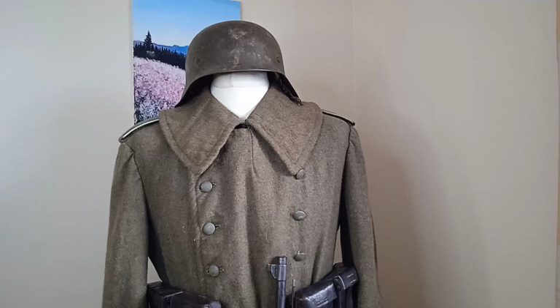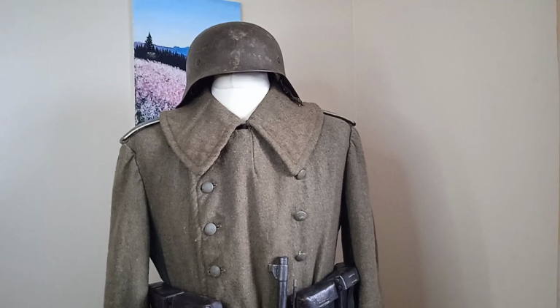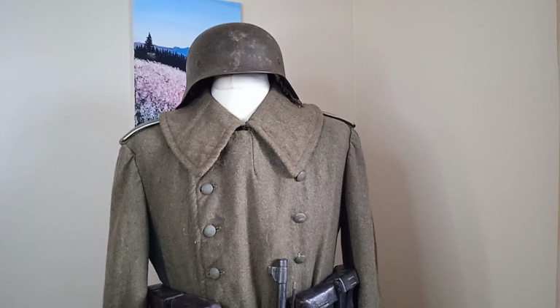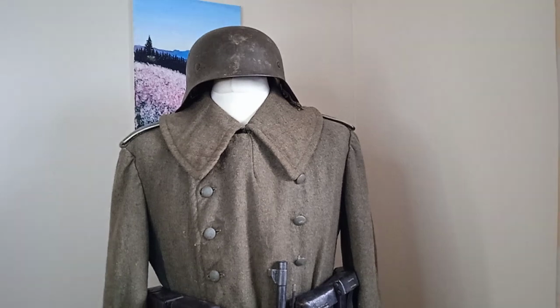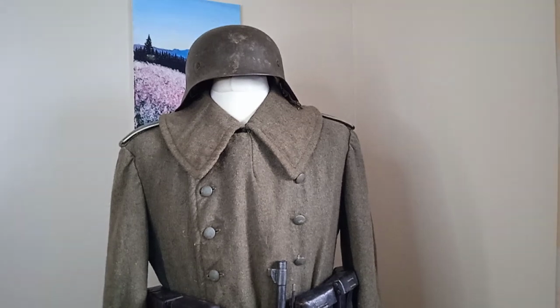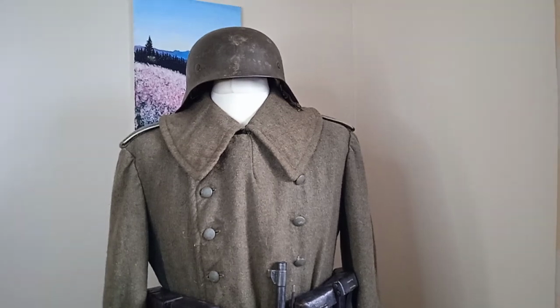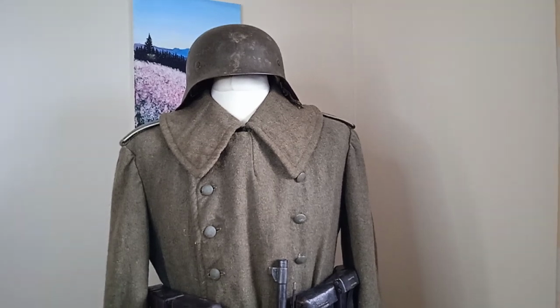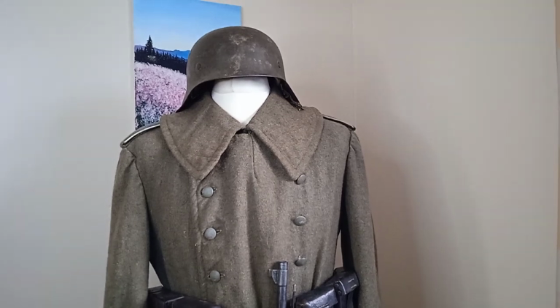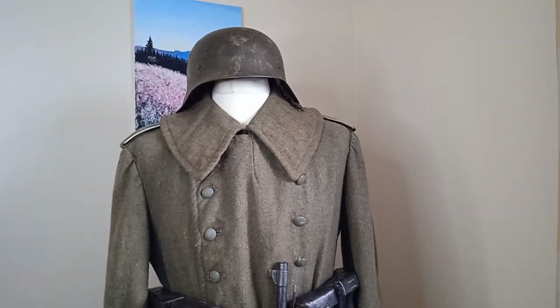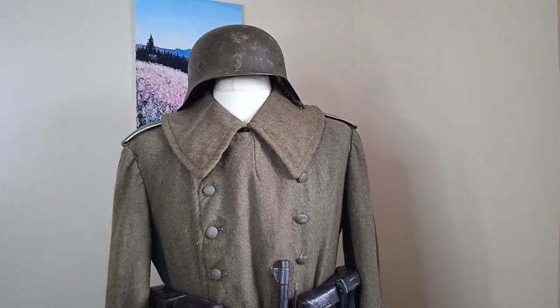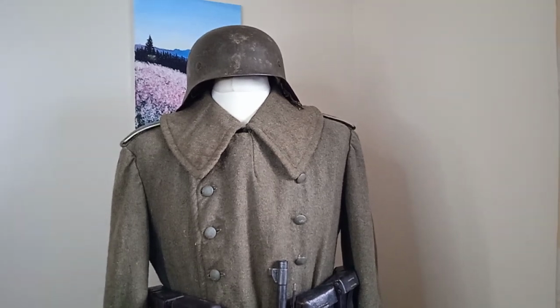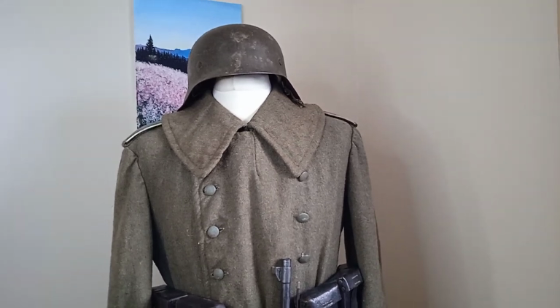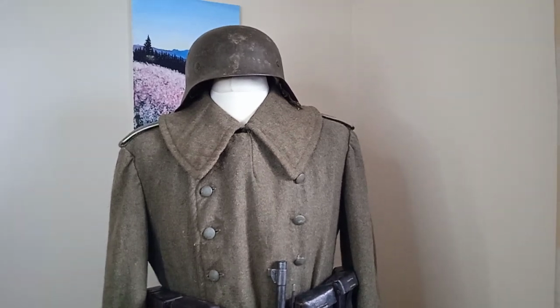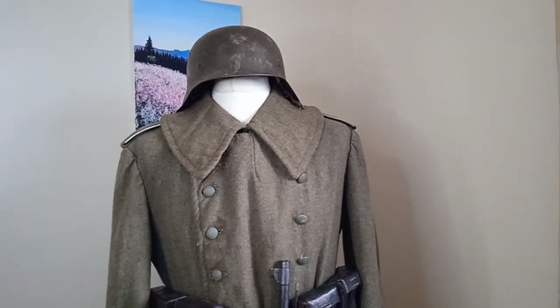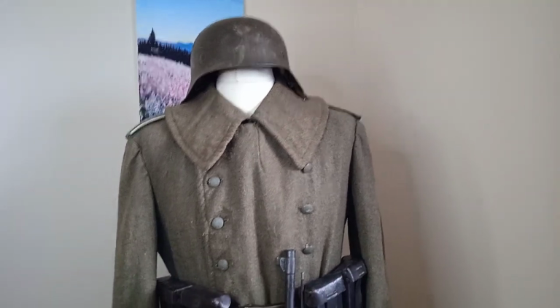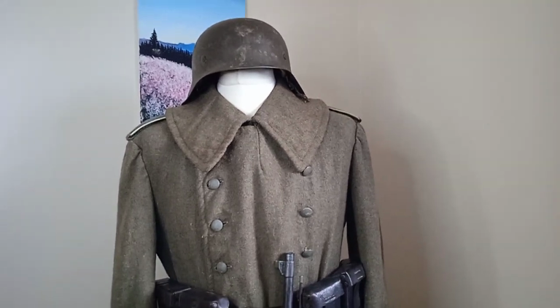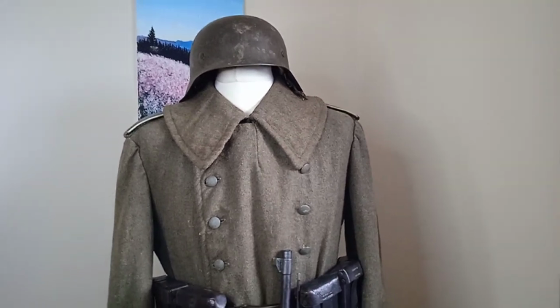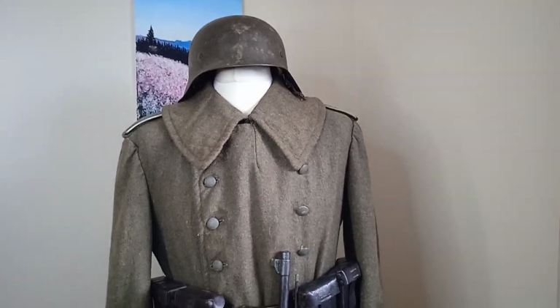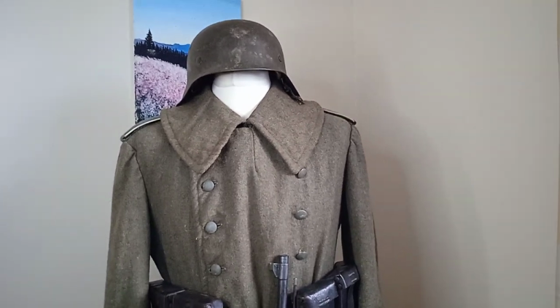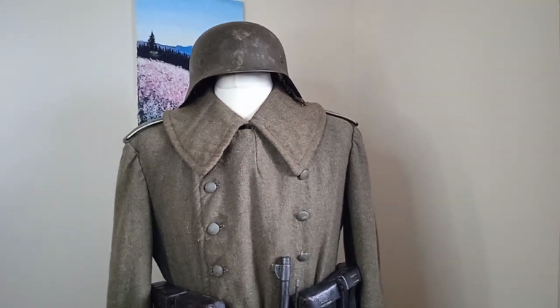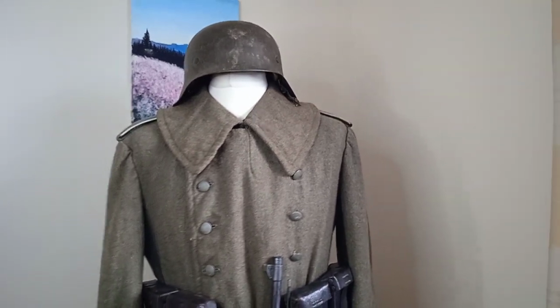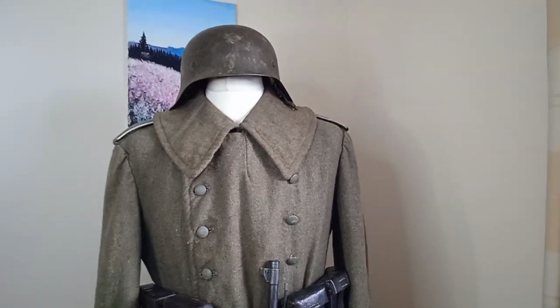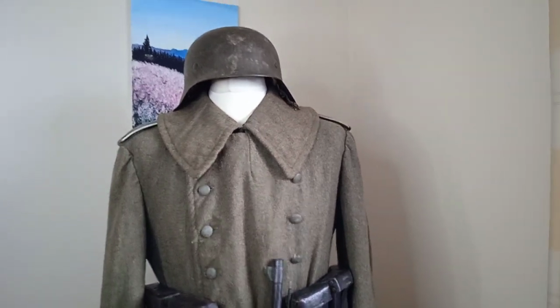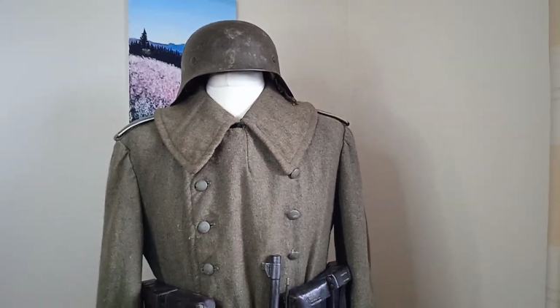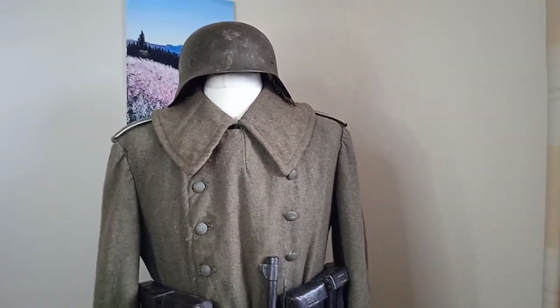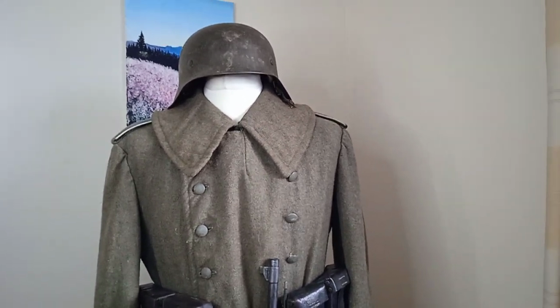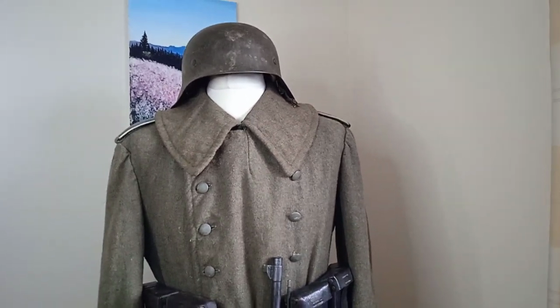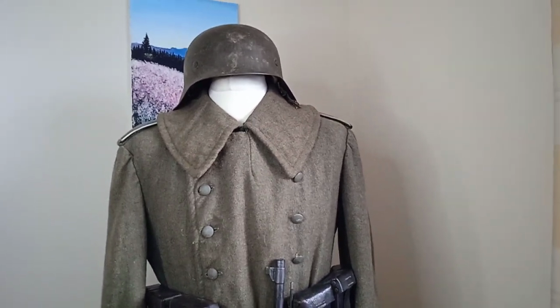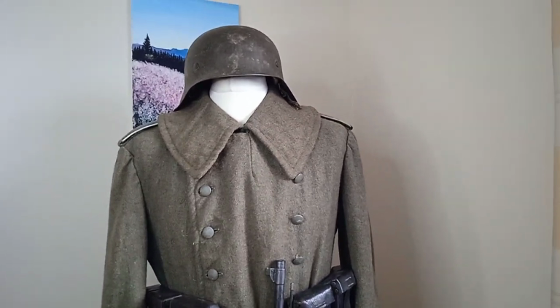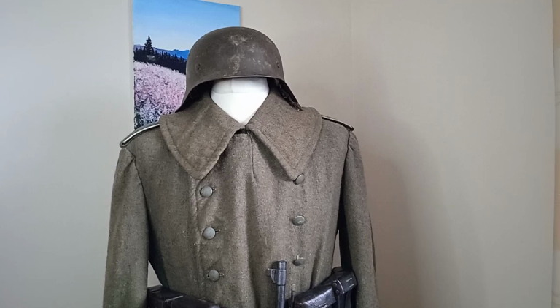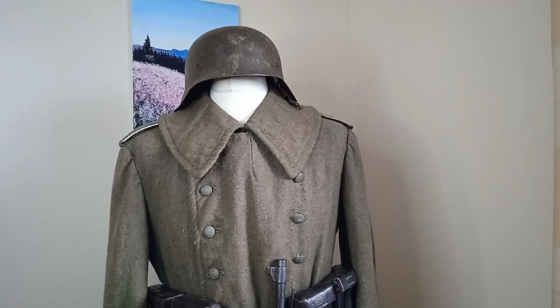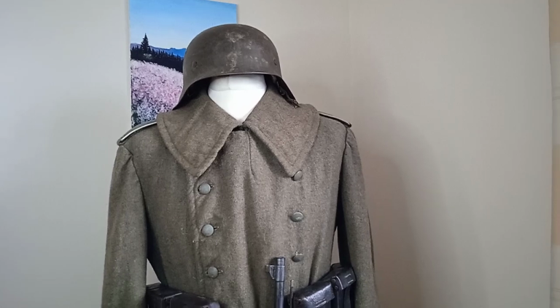Welcome back to another video from our channel. Today we're going to be looking at a German M42 greatcoat.